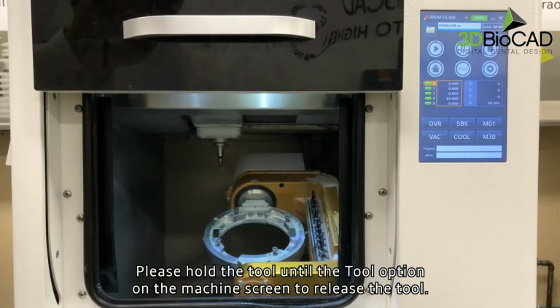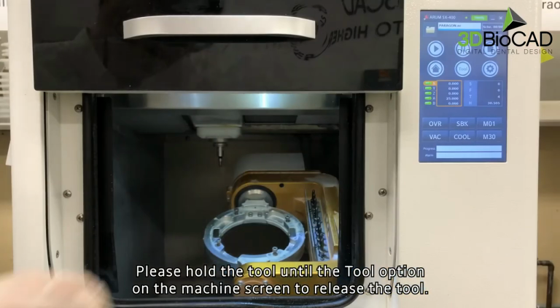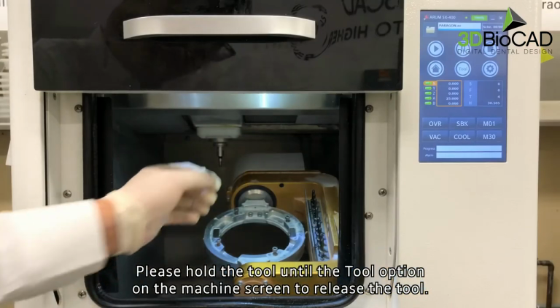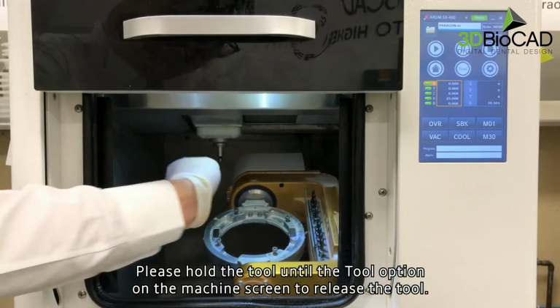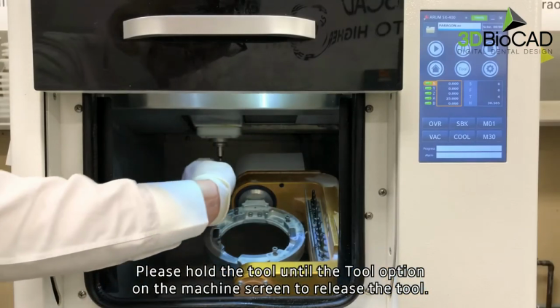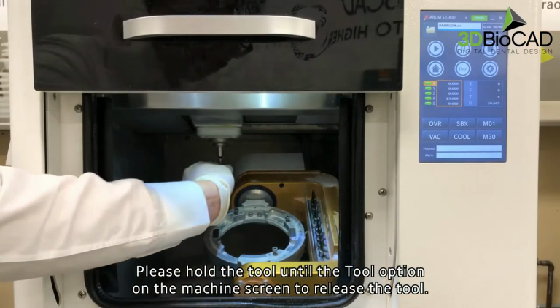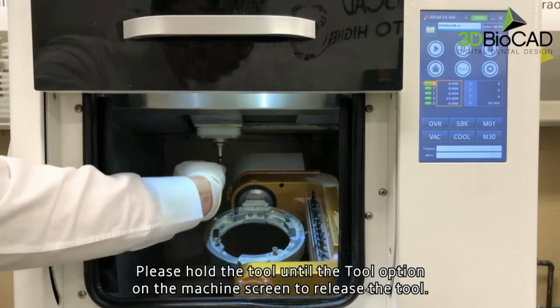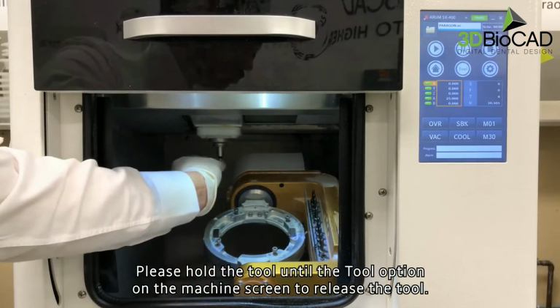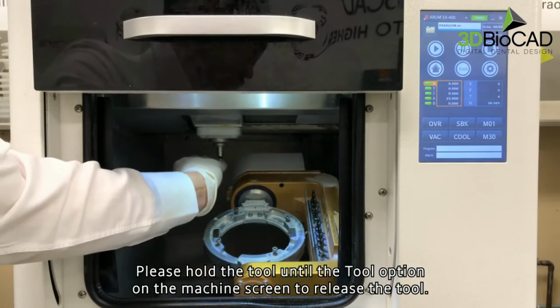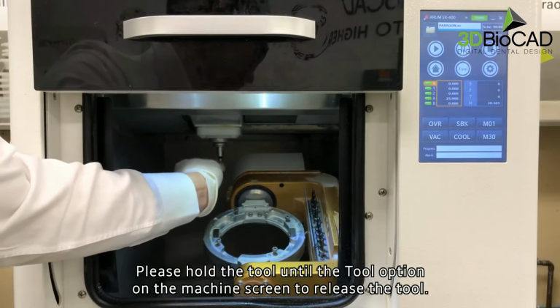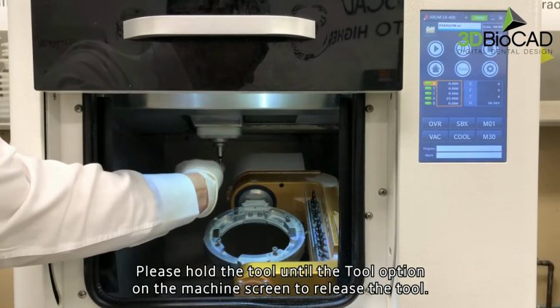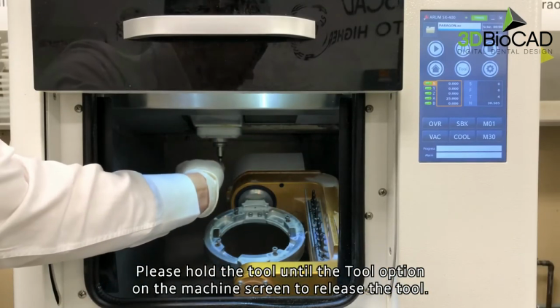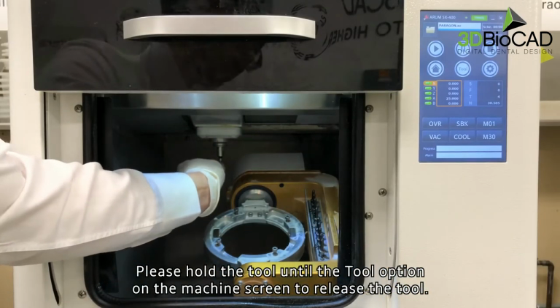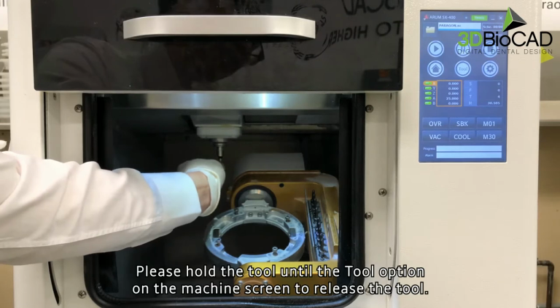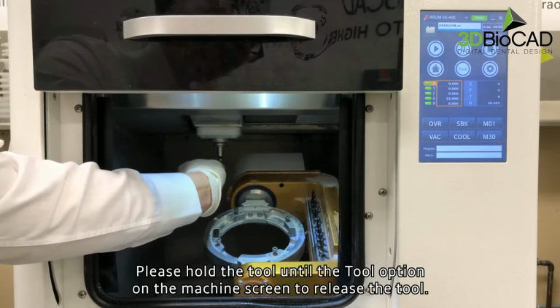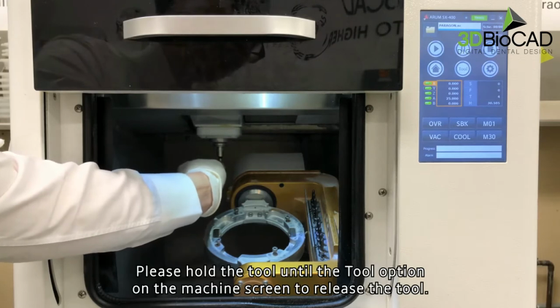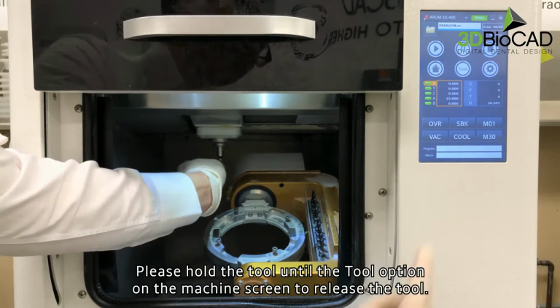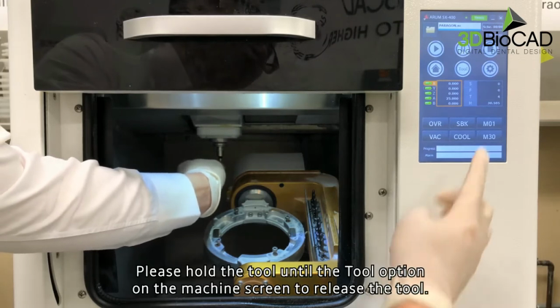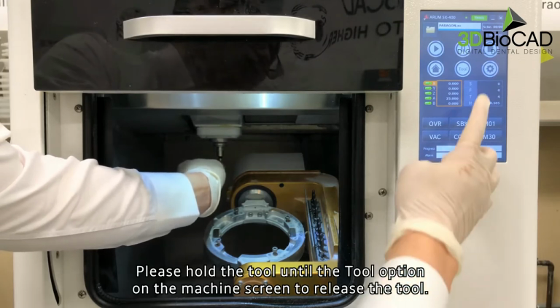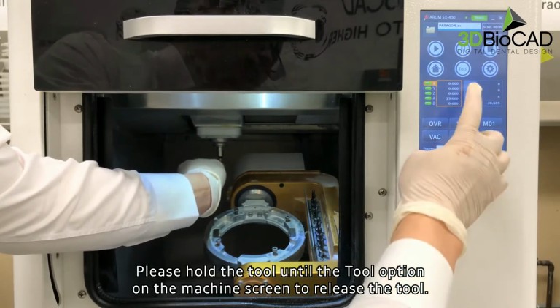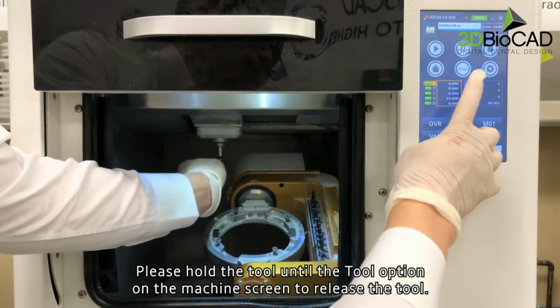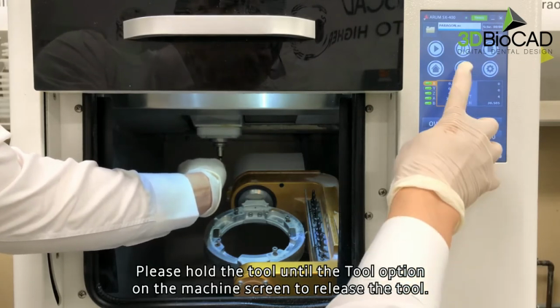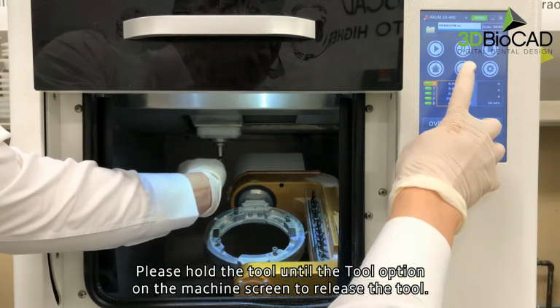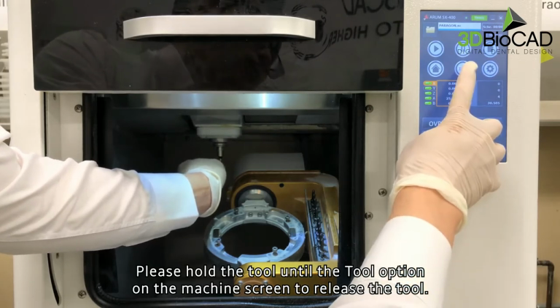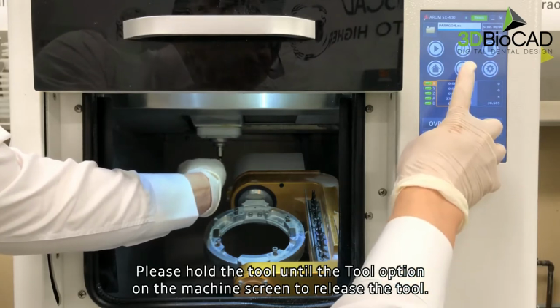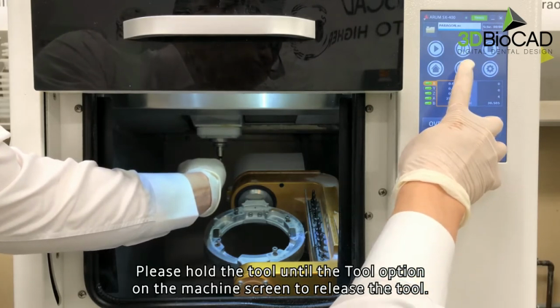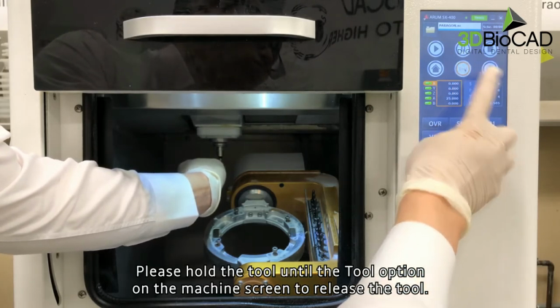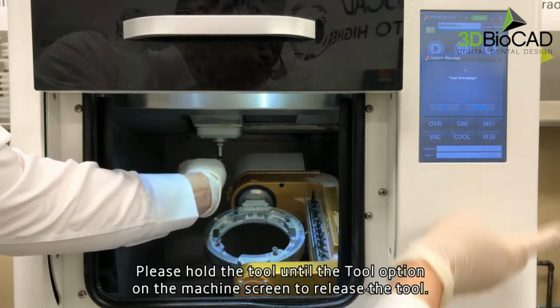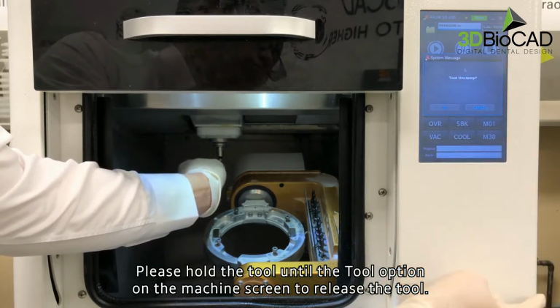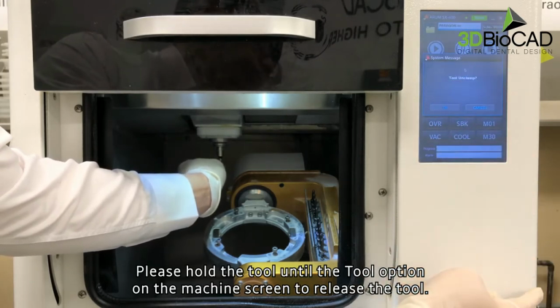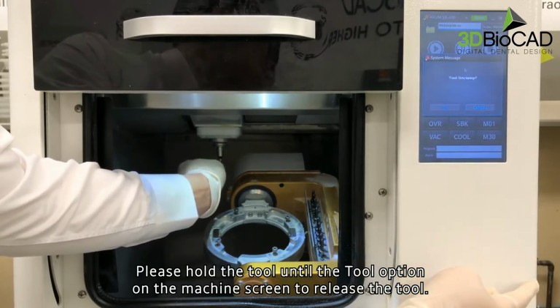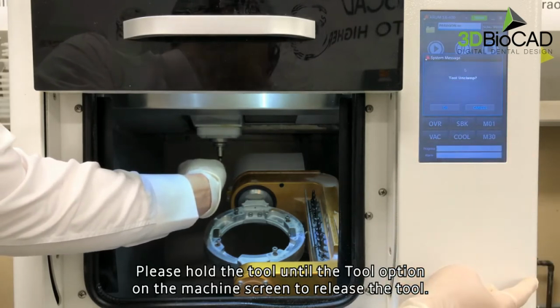Please hold the tool and select the tool option on the machine screen to release the tool.